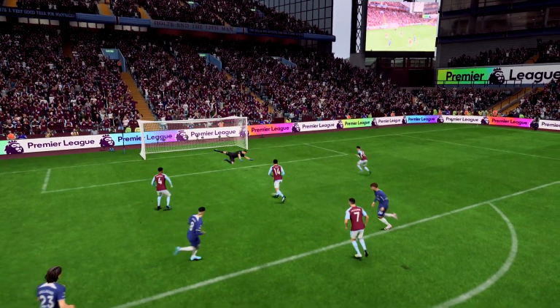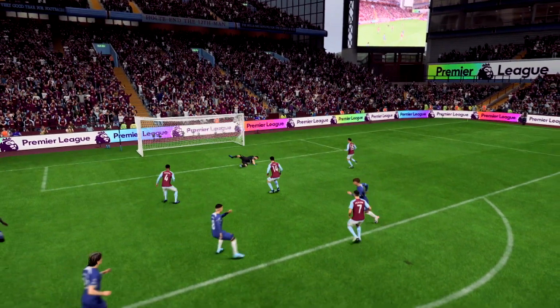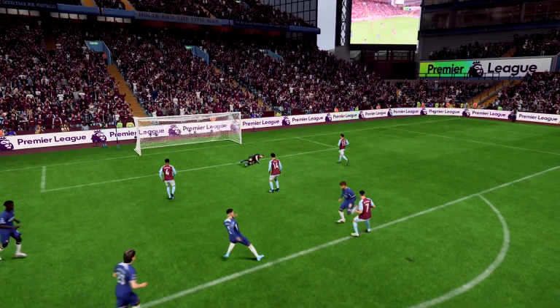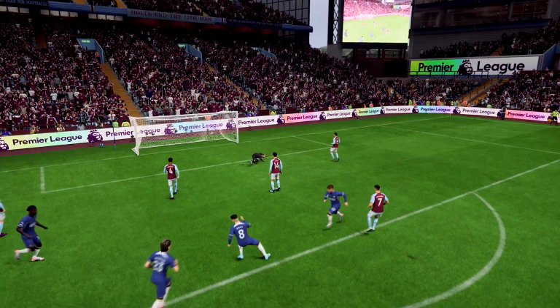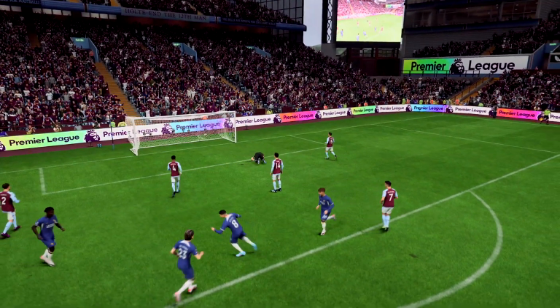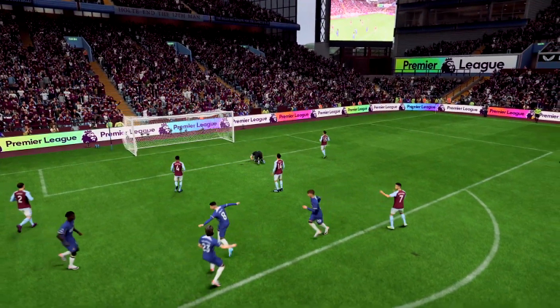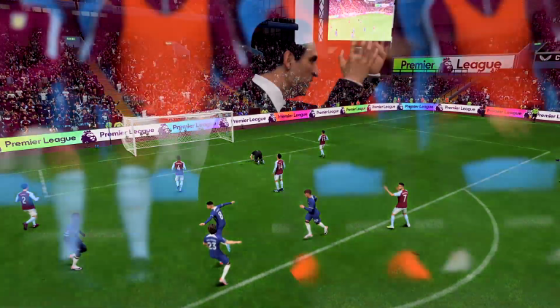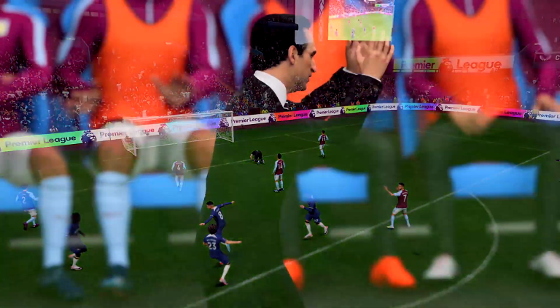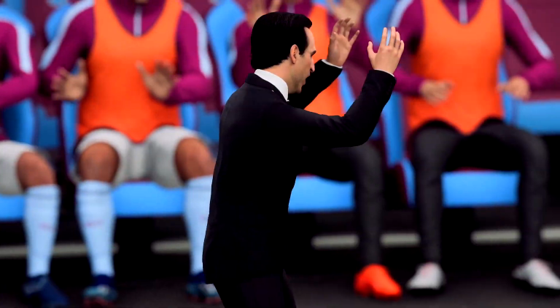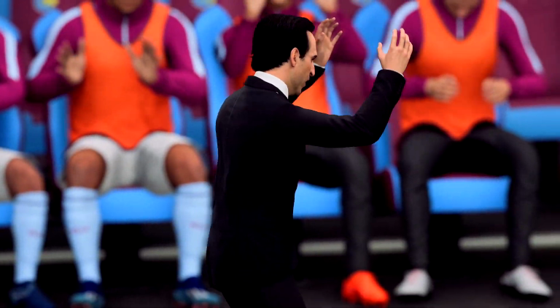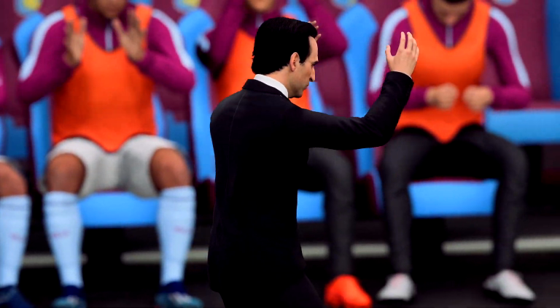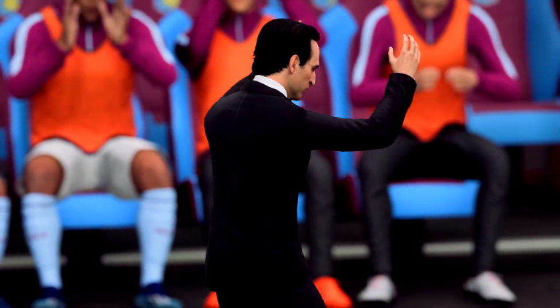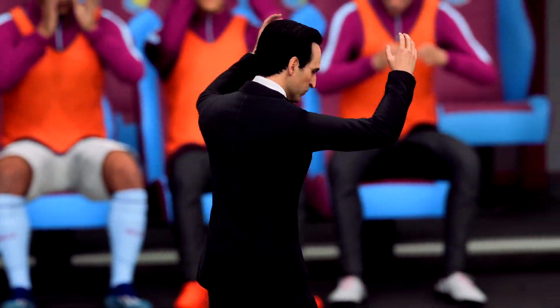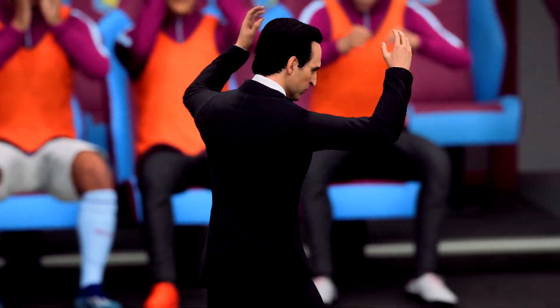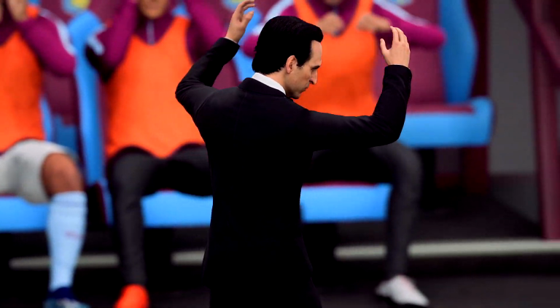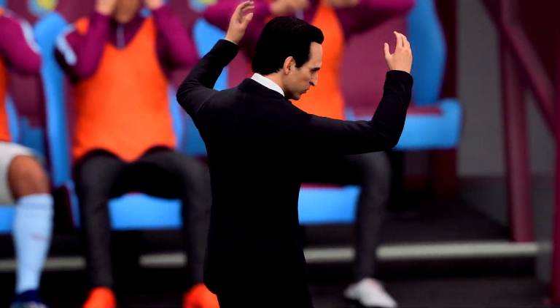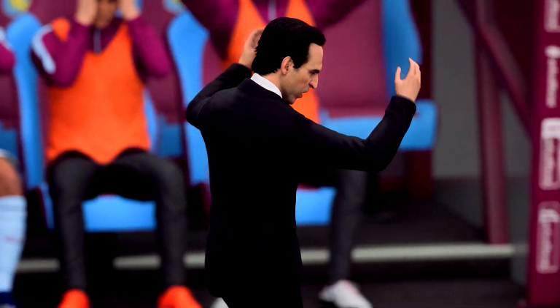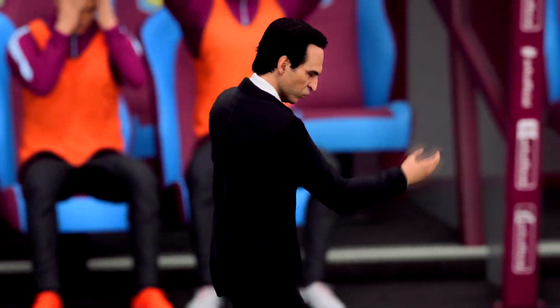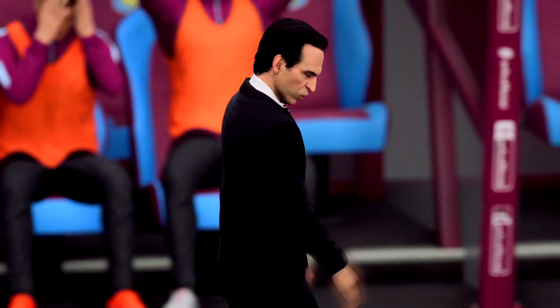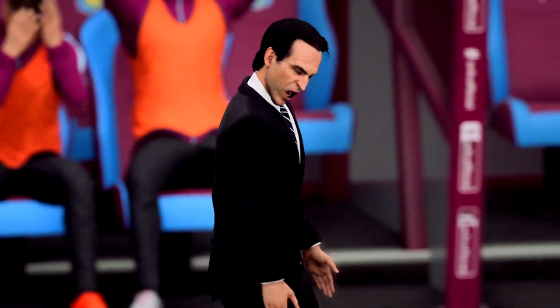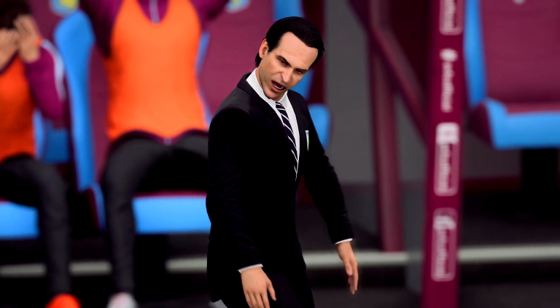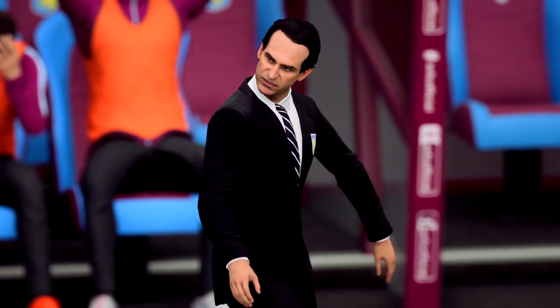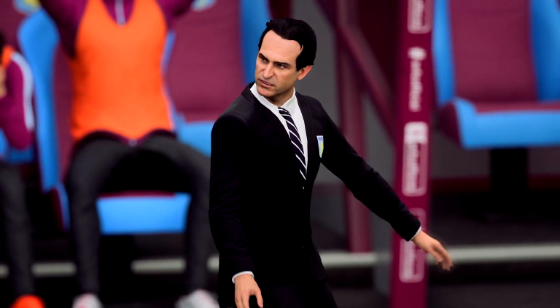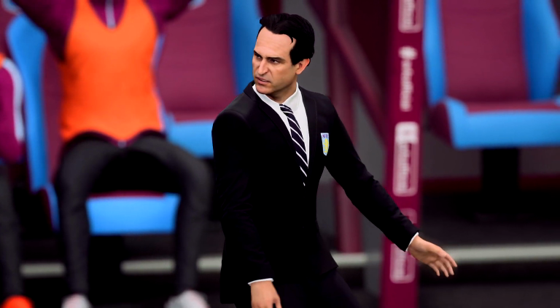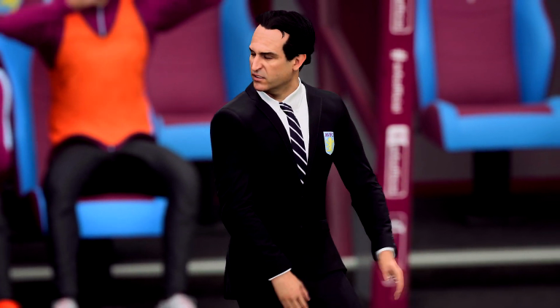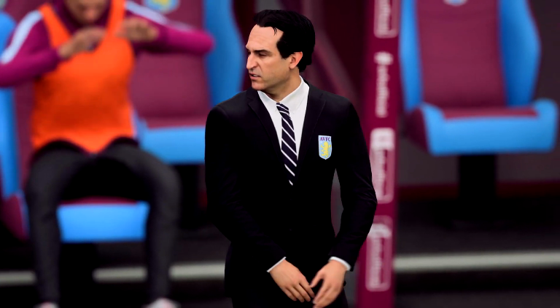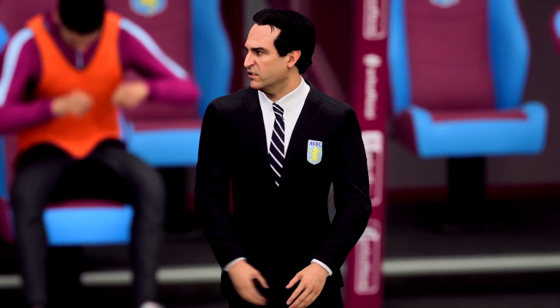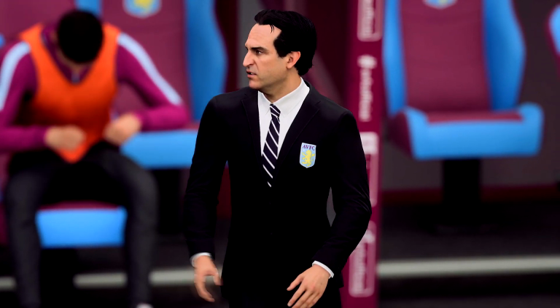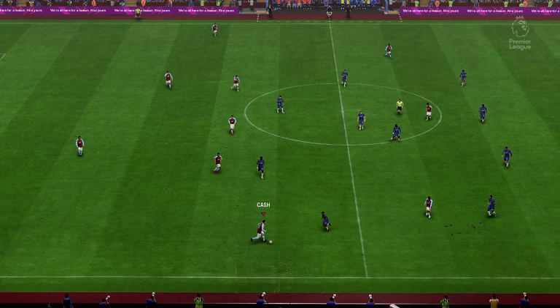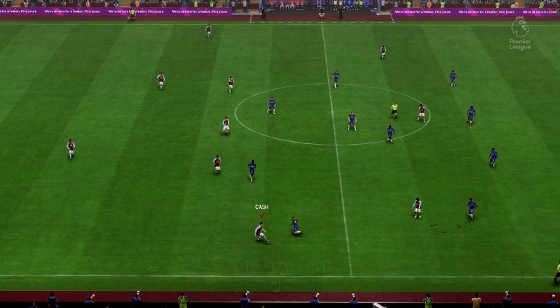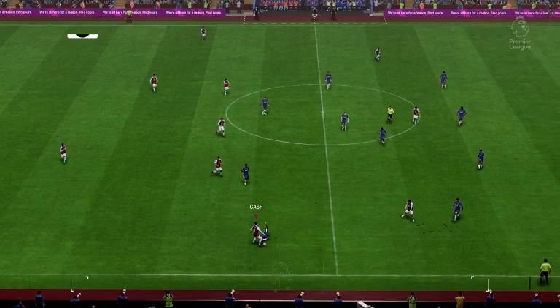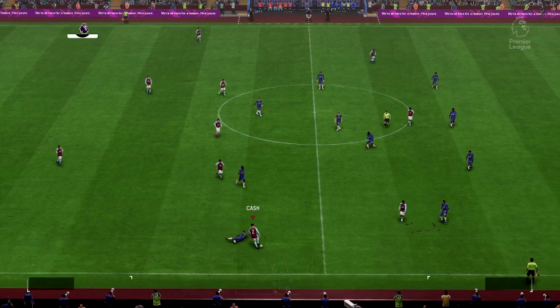Well, this is where Unai Emery has to show his quality. How can he affect the game and get his team back into this? What happens next?